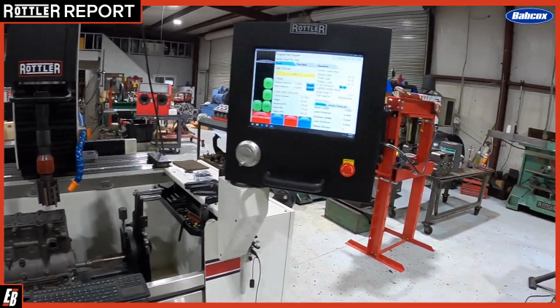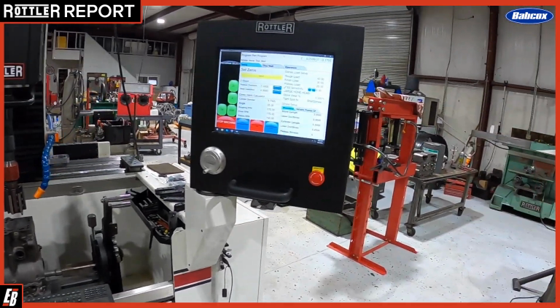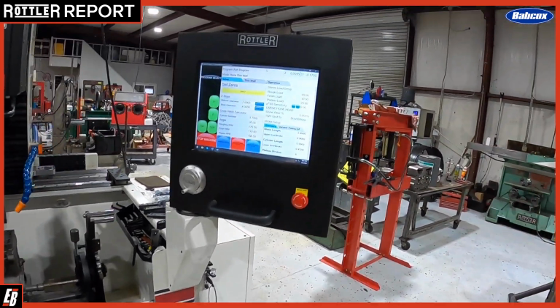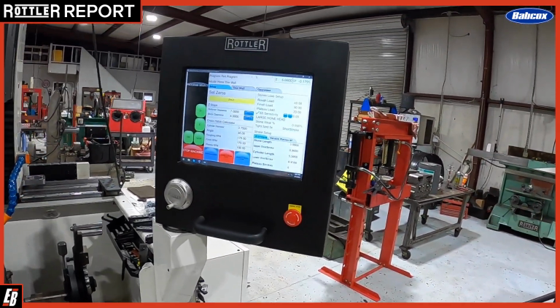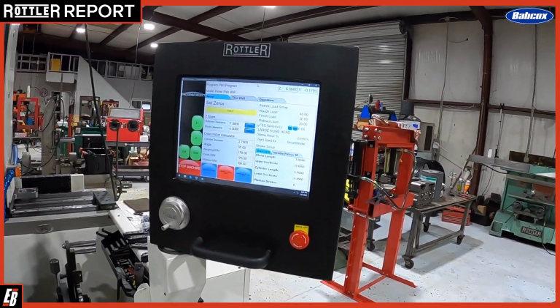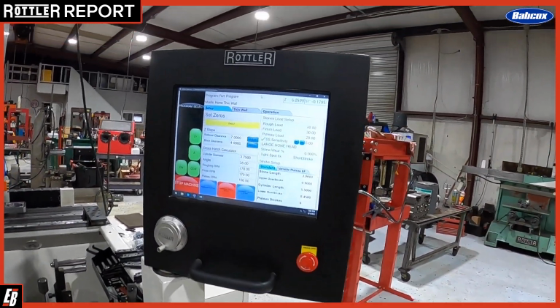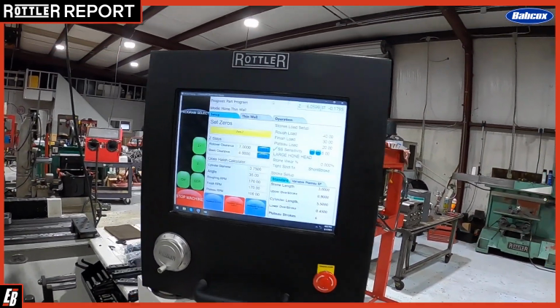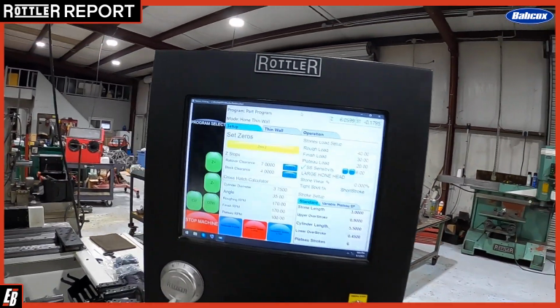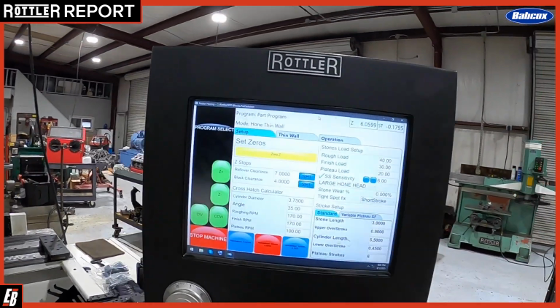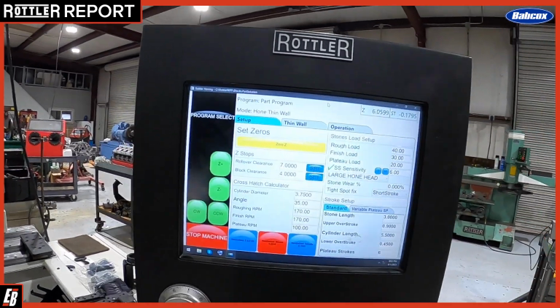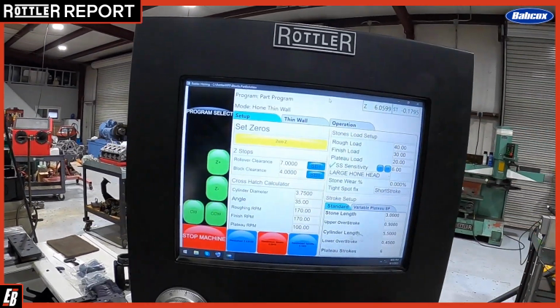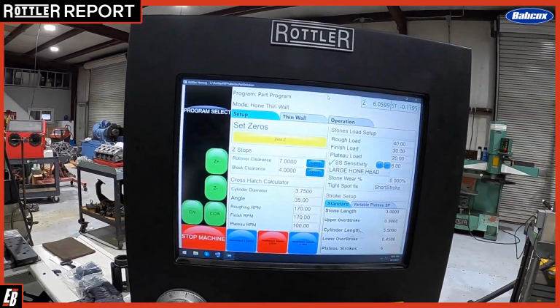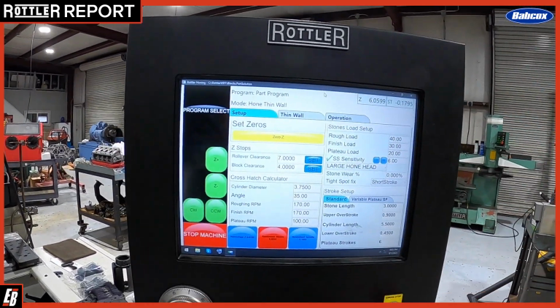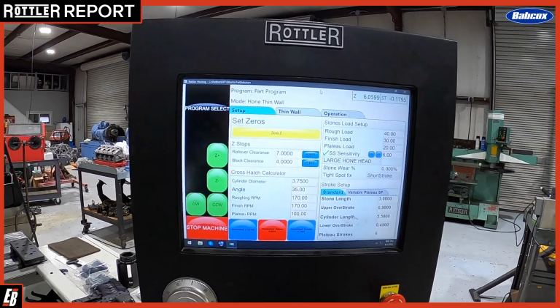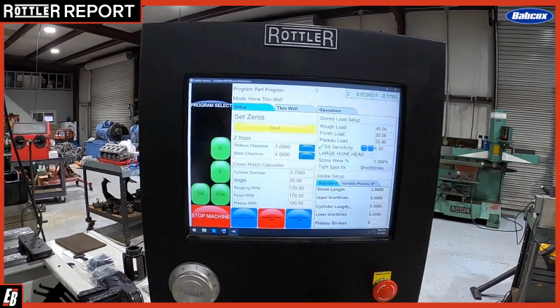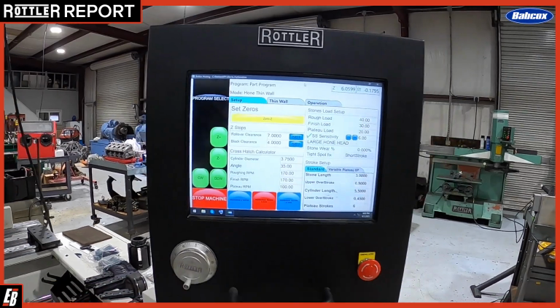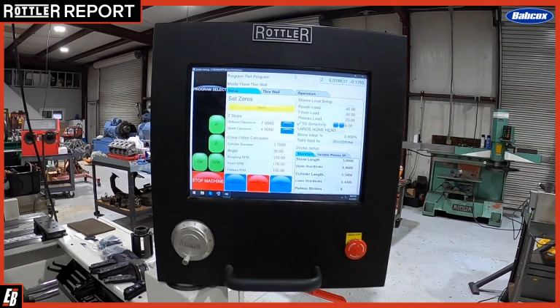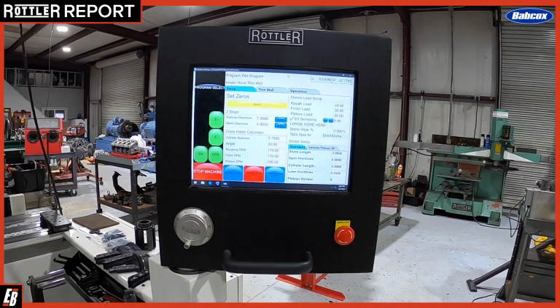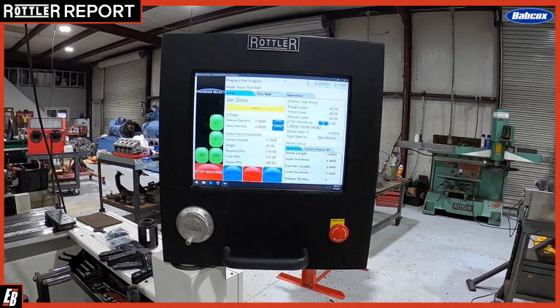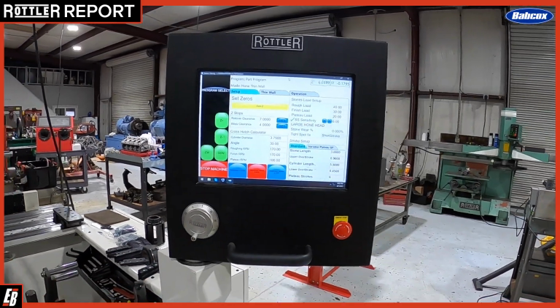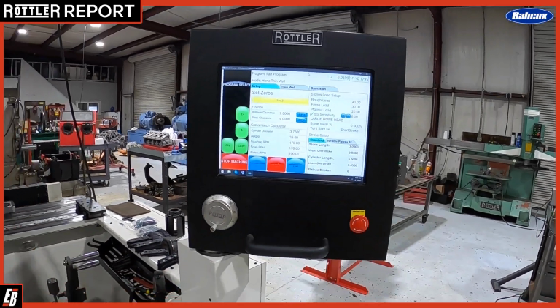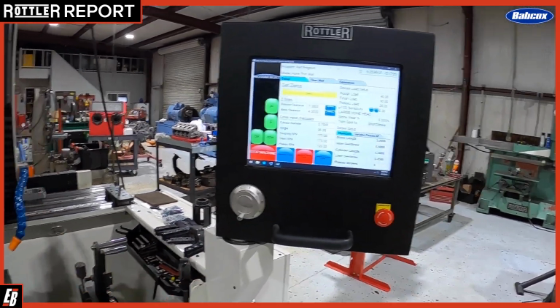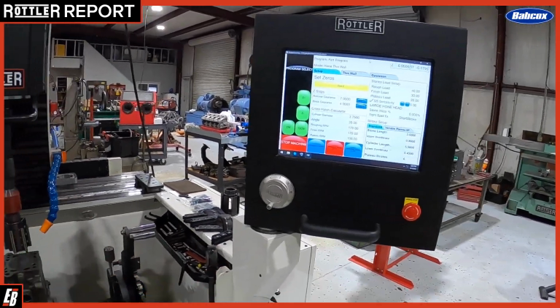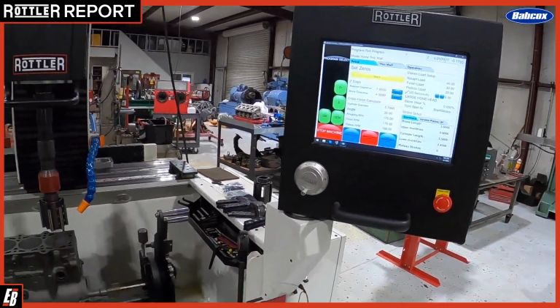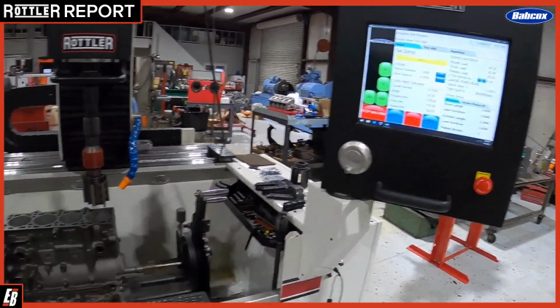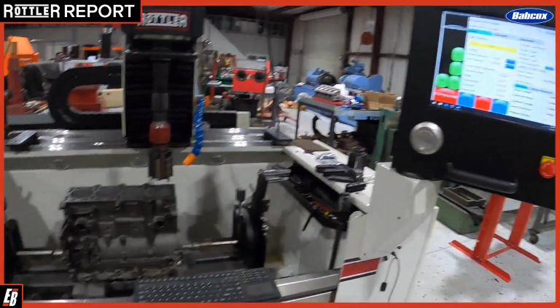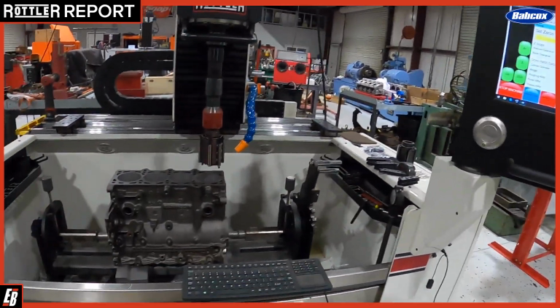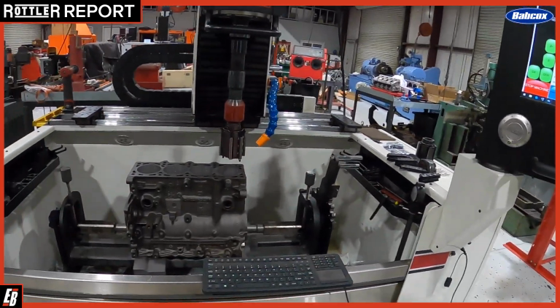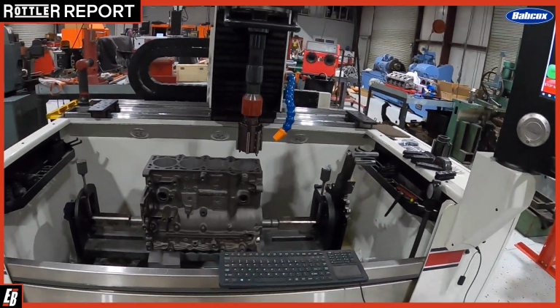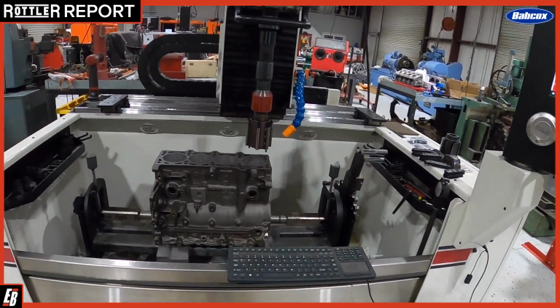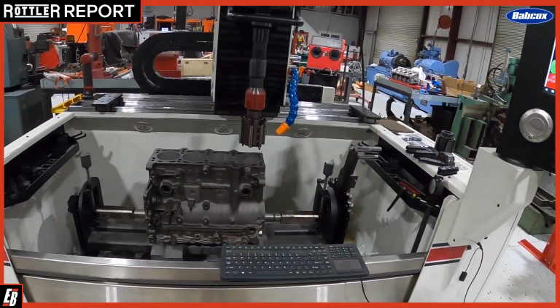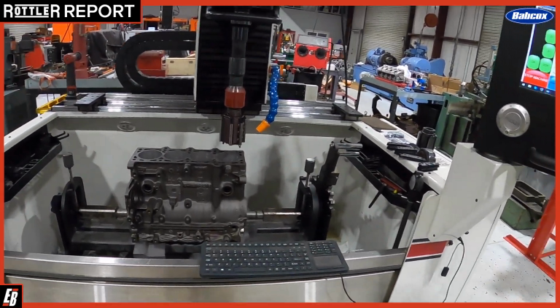This has all of our programs stored, and it does everything we need it to do, and then some.